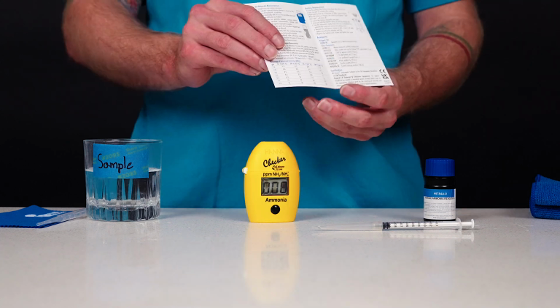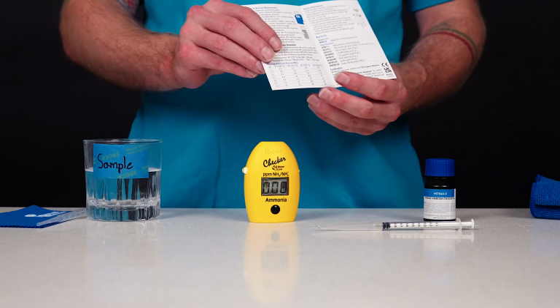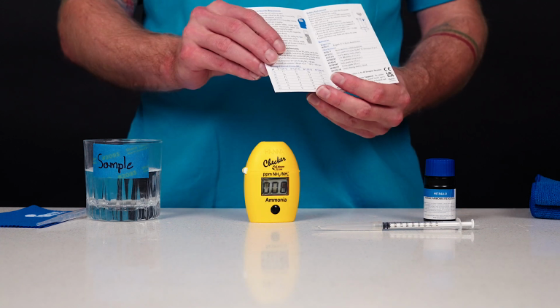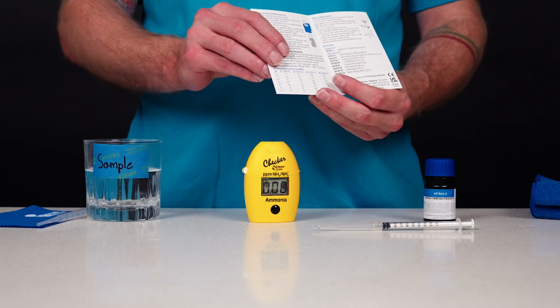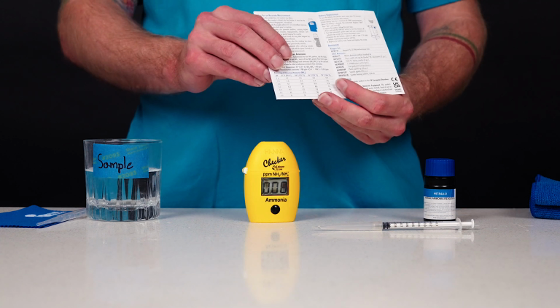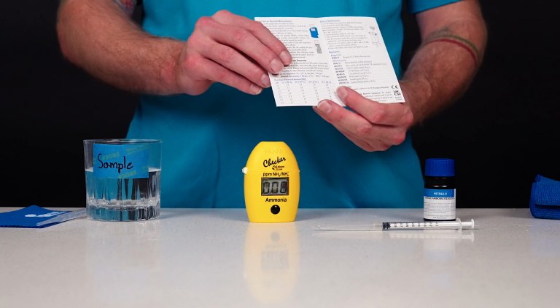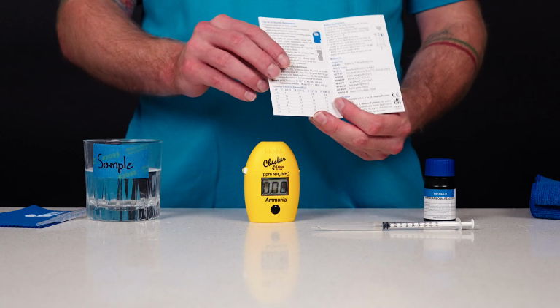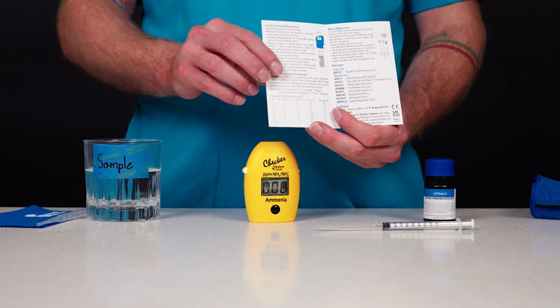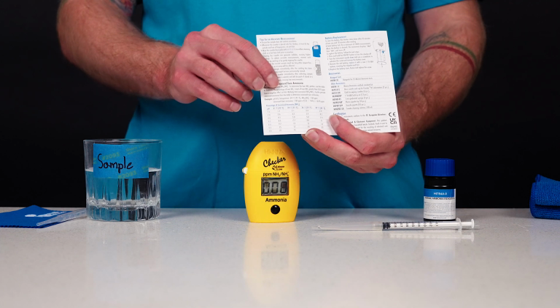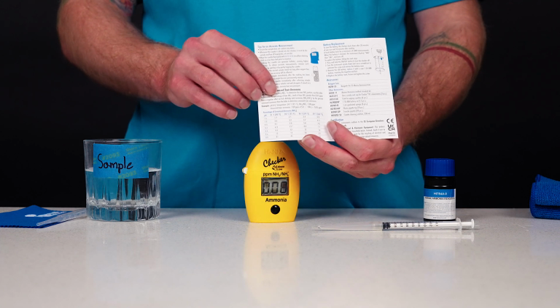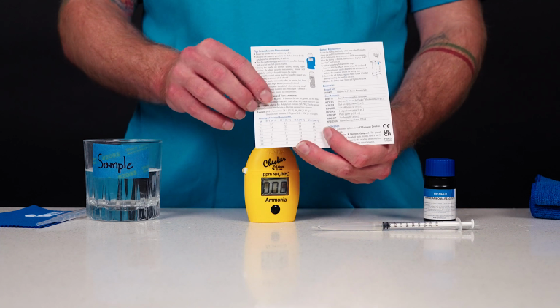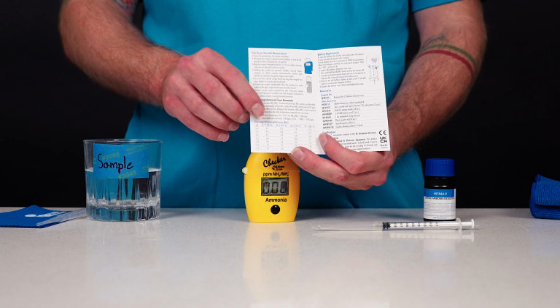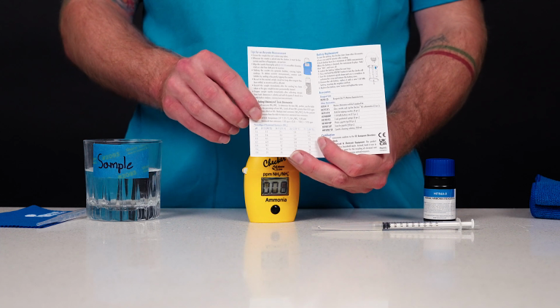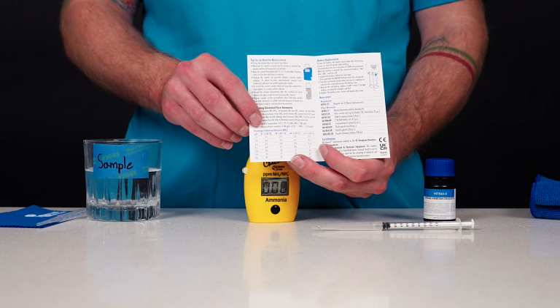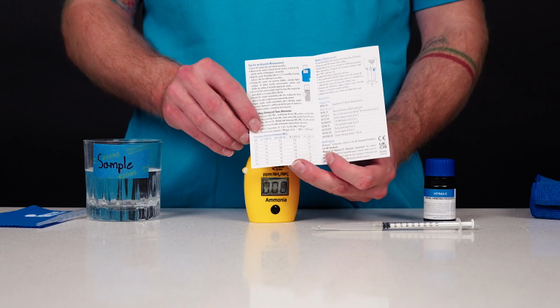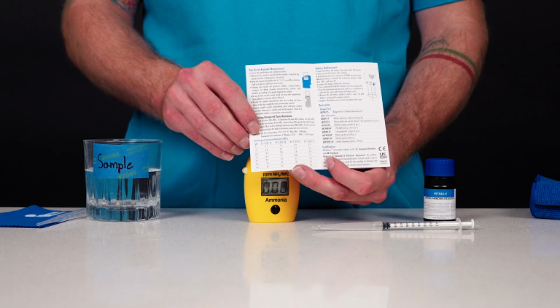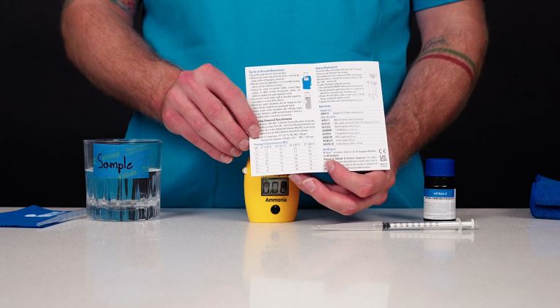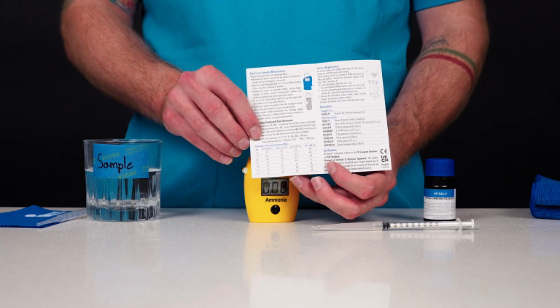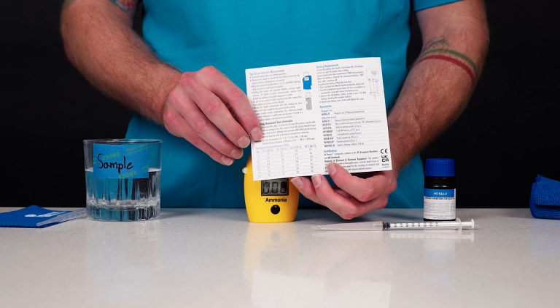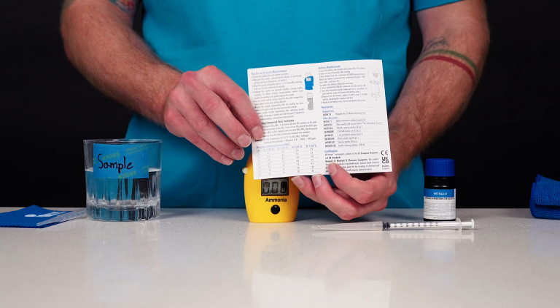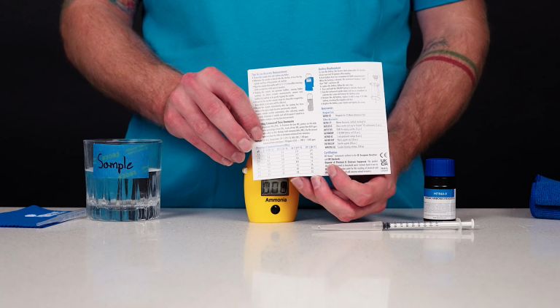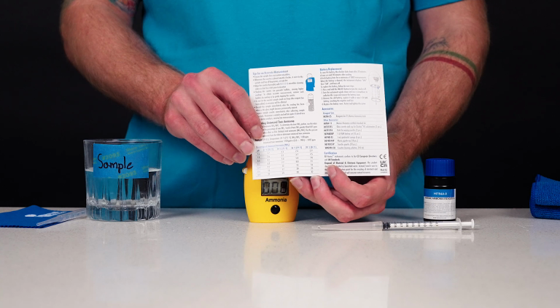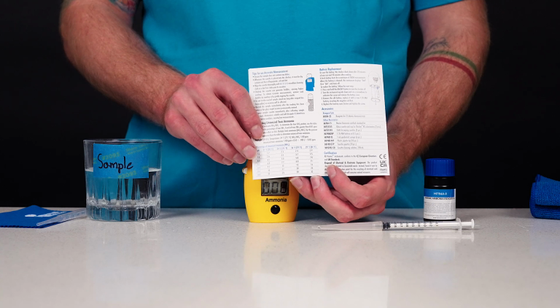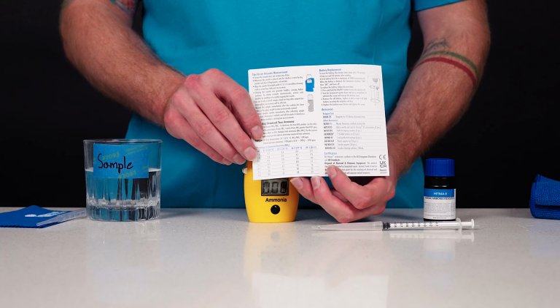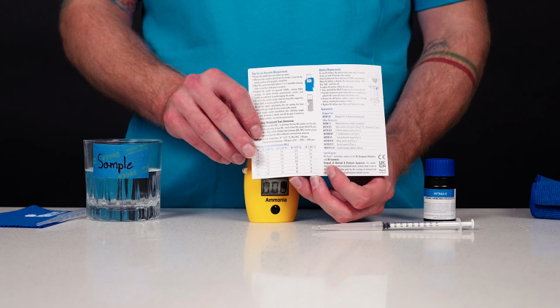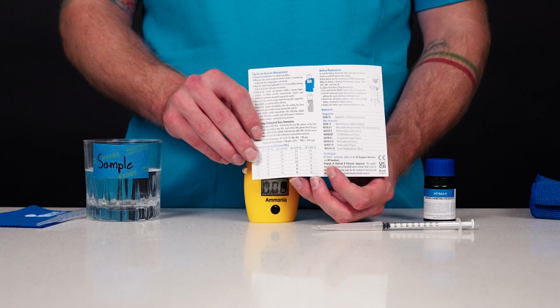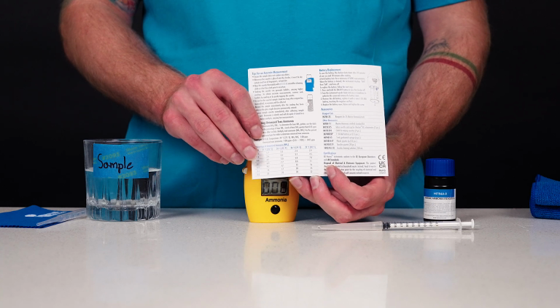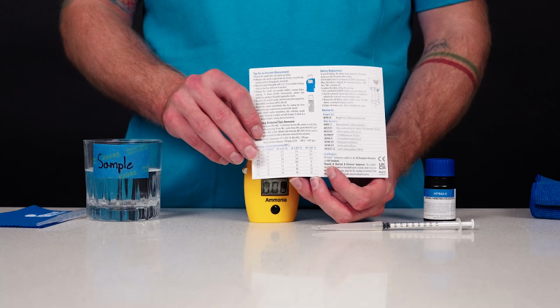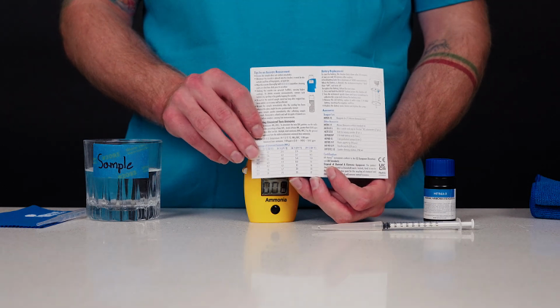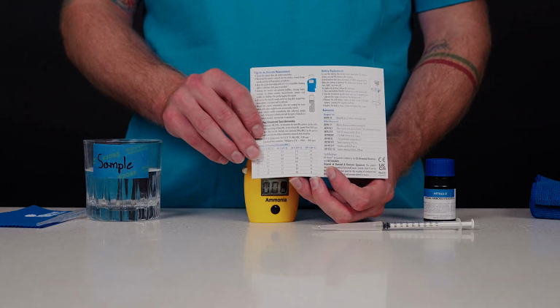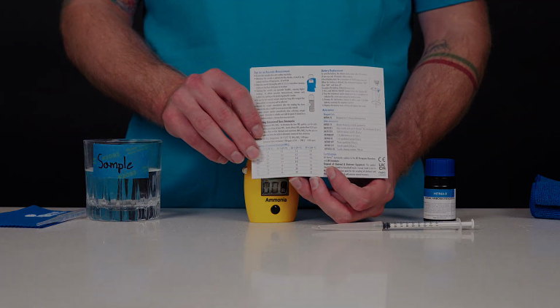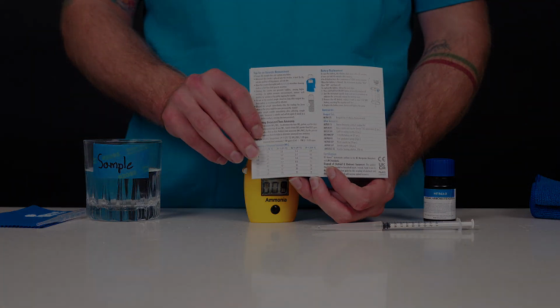To calculate the unionized ammonia NH3 concentration, use the conversion table on the reverse side.